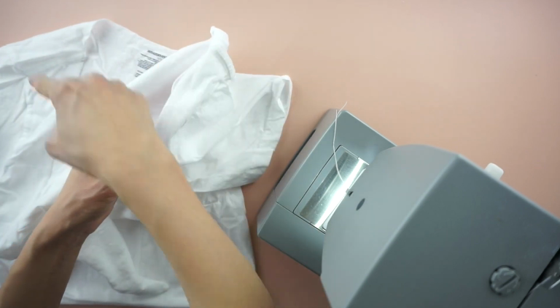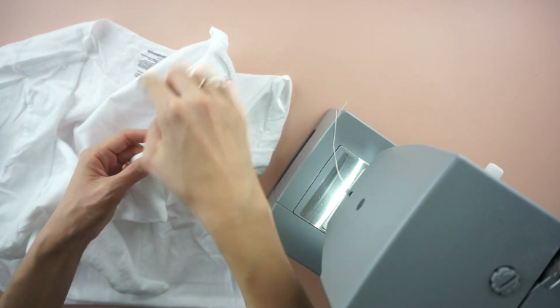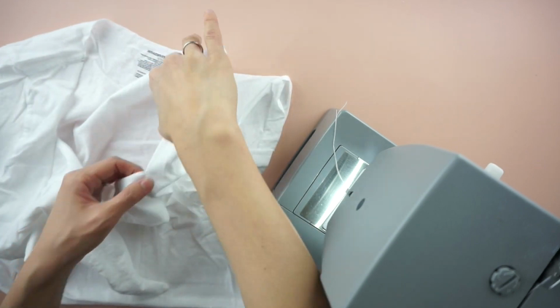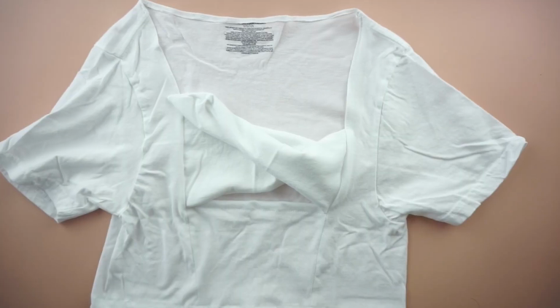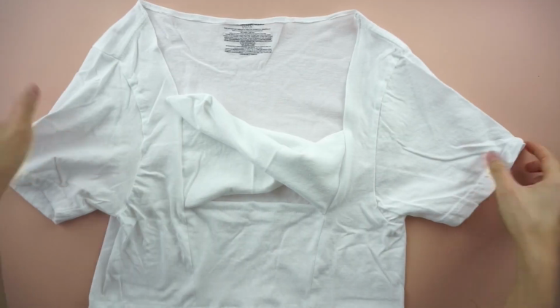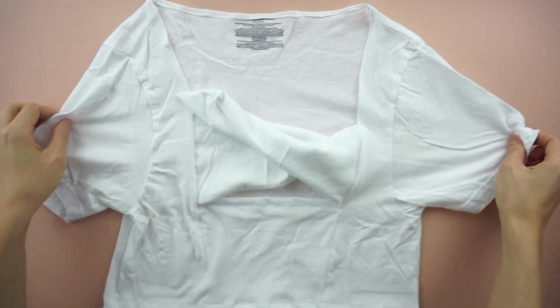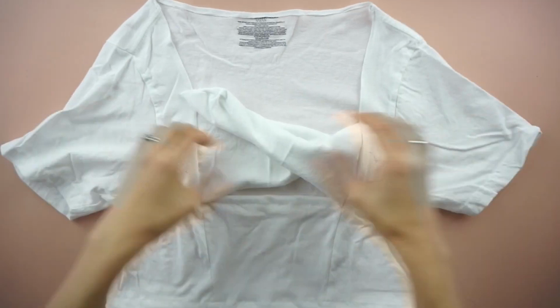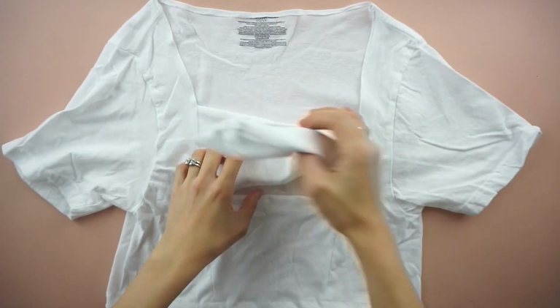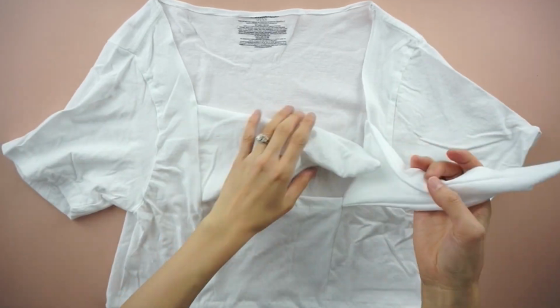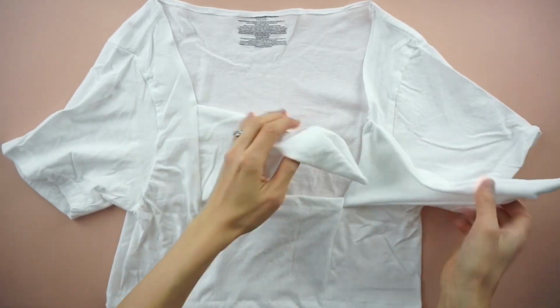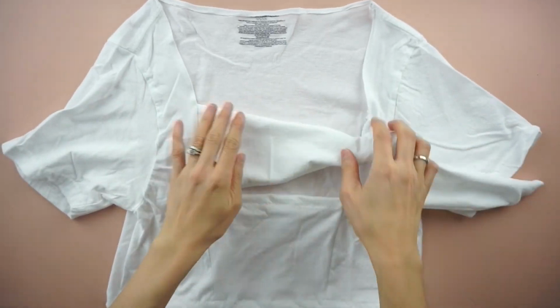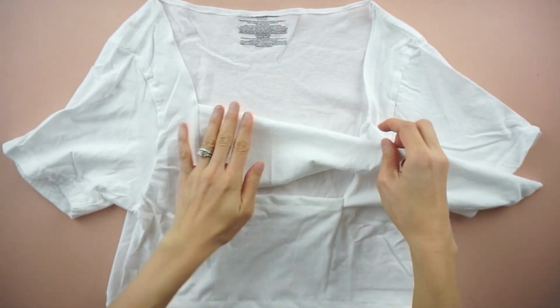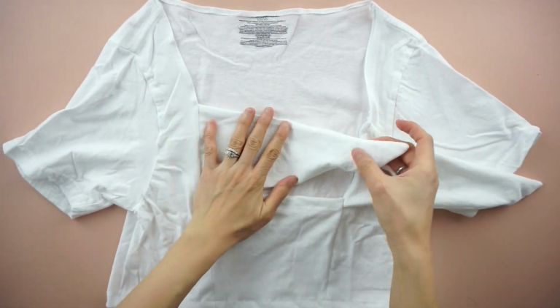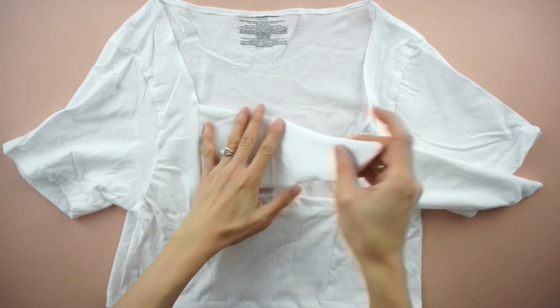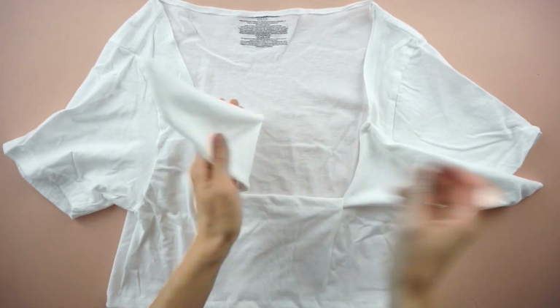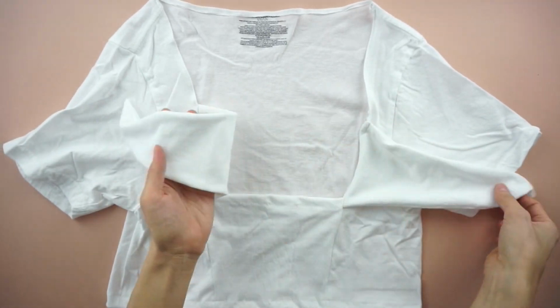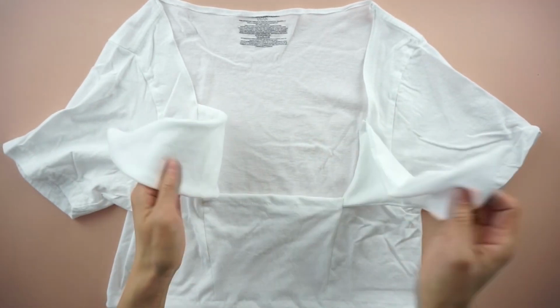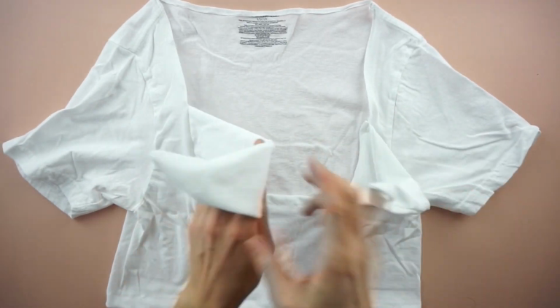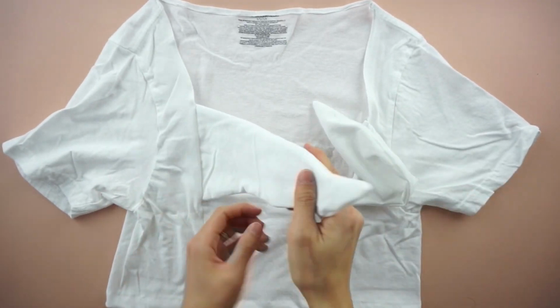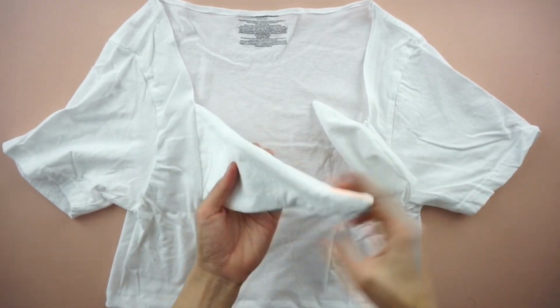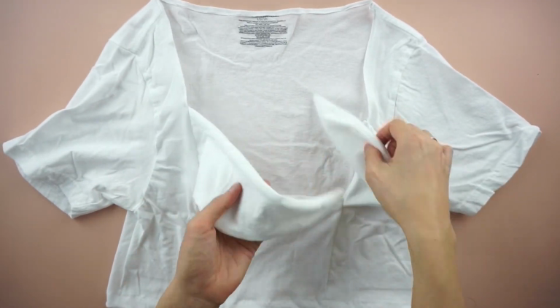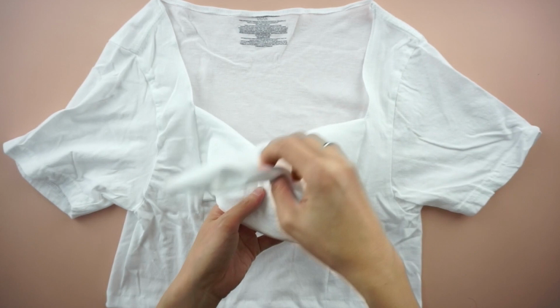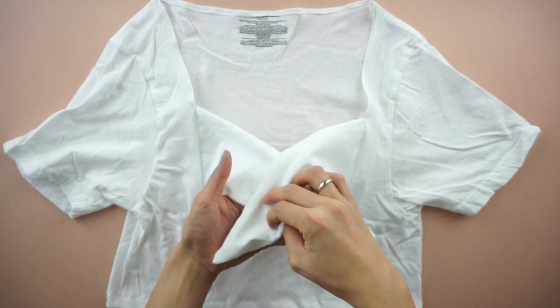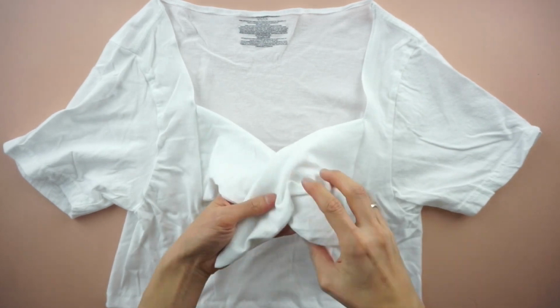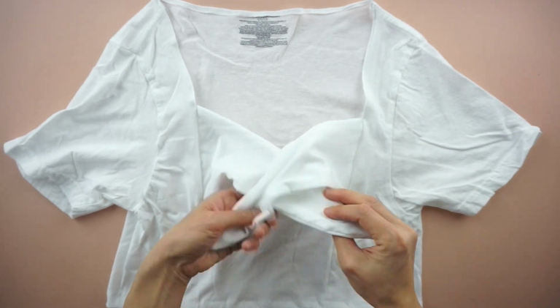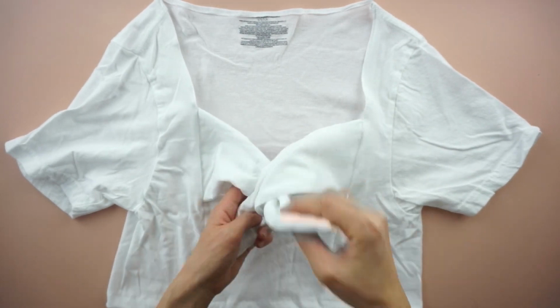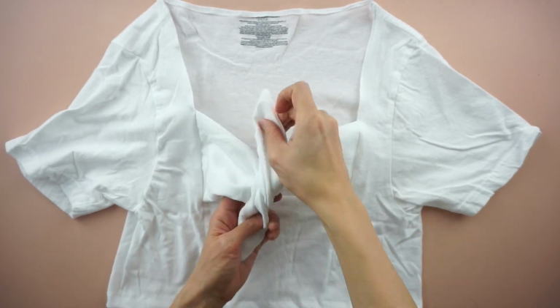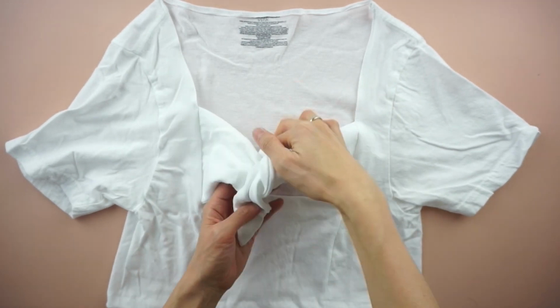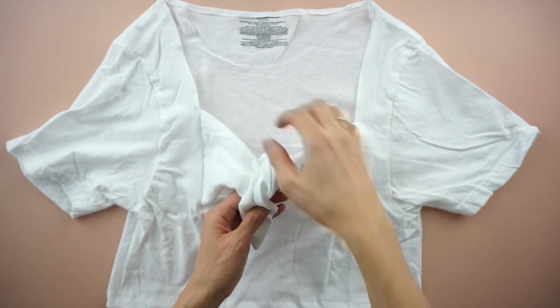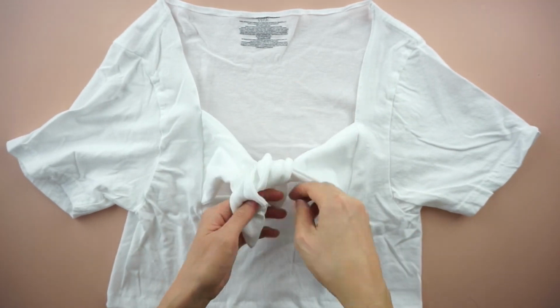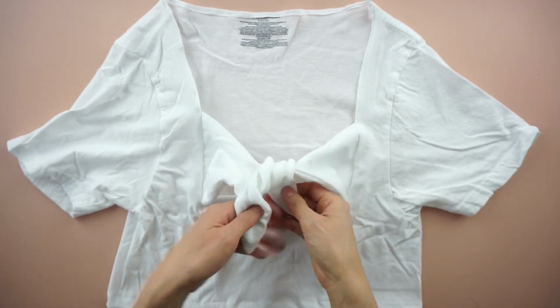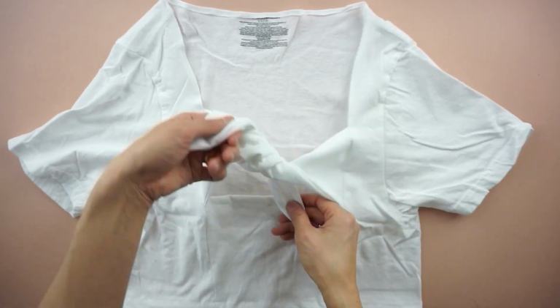Tie a knot with the front pieces to complete this tie front crop top.